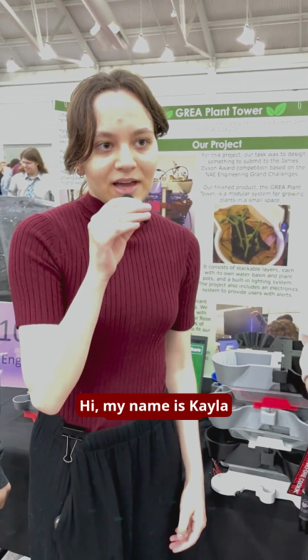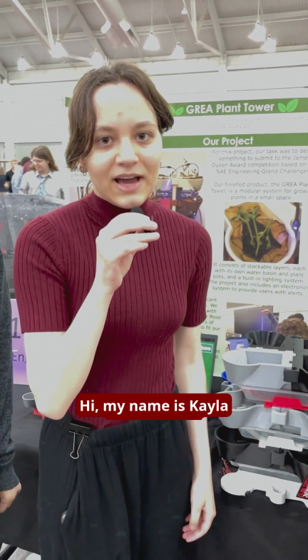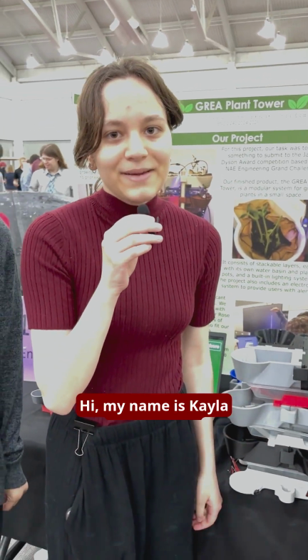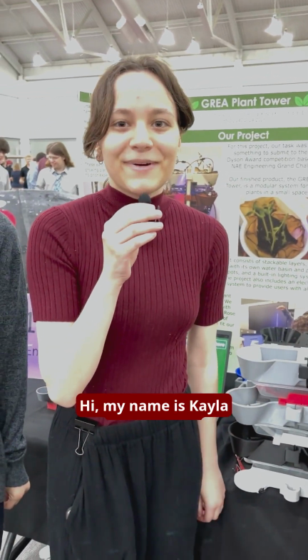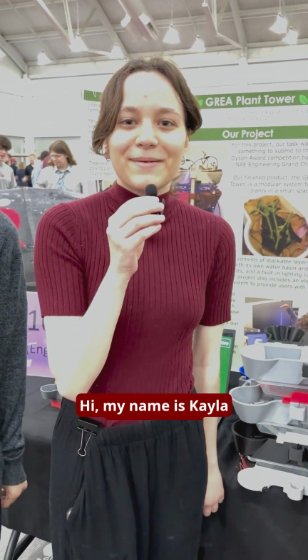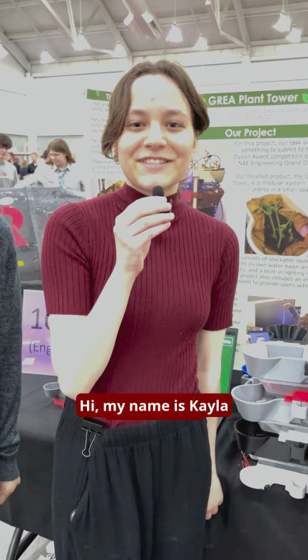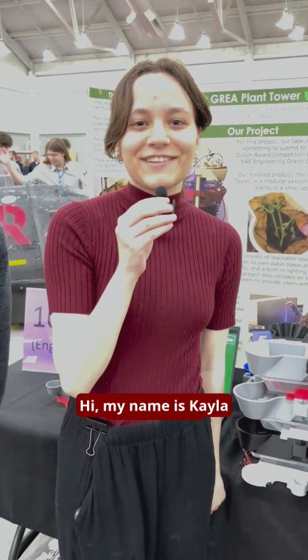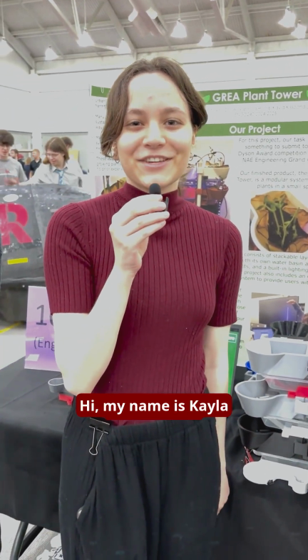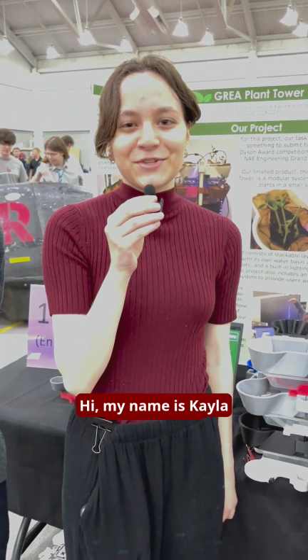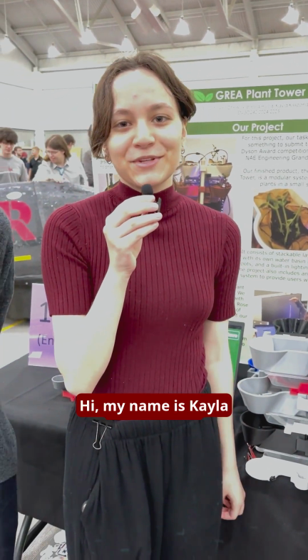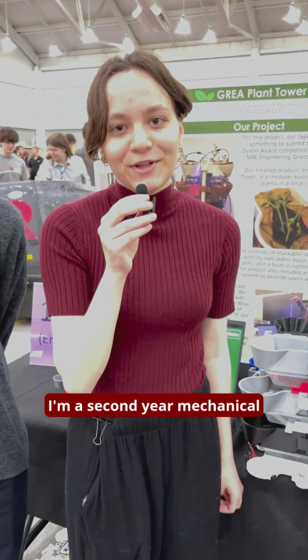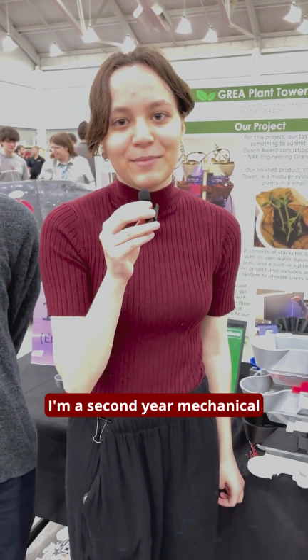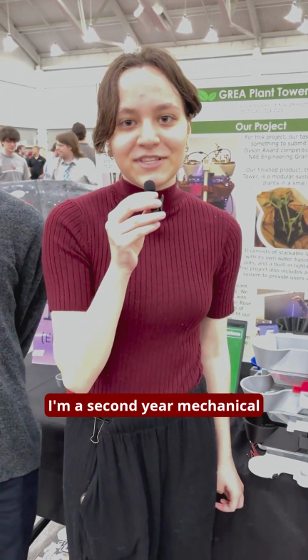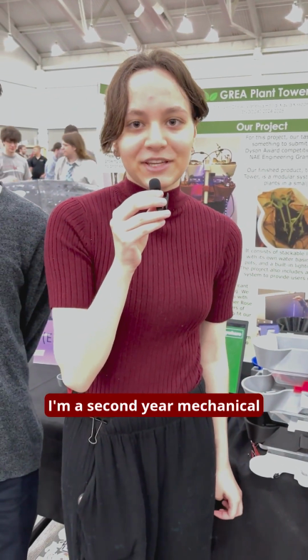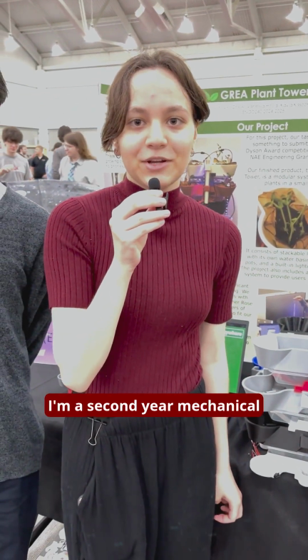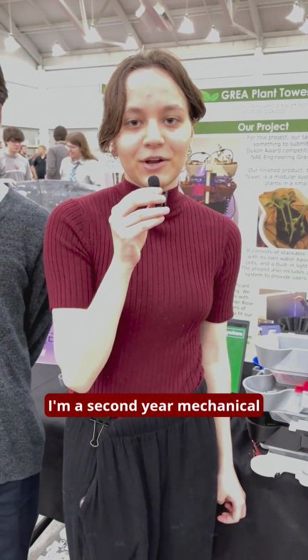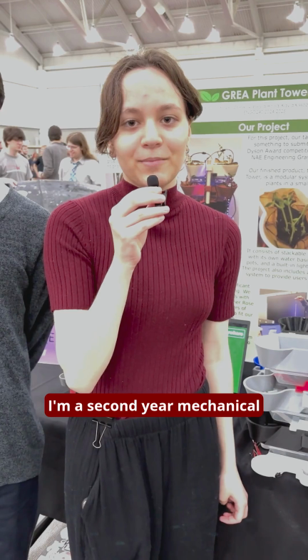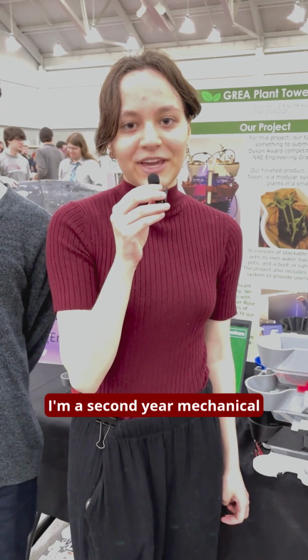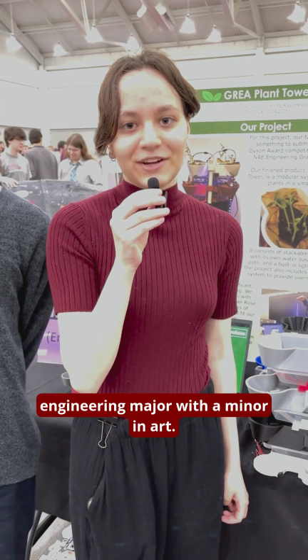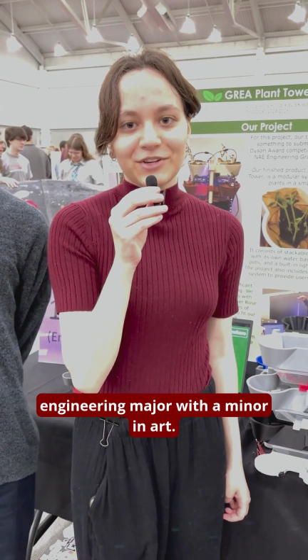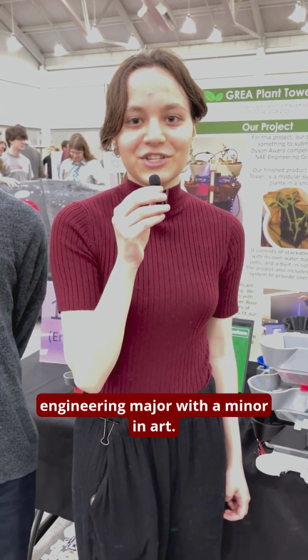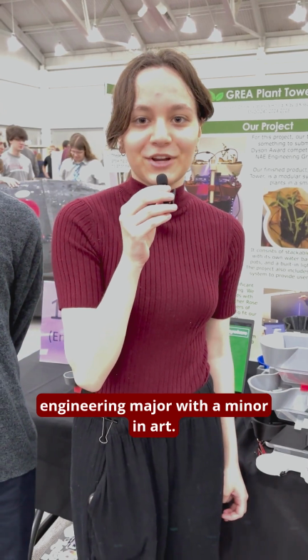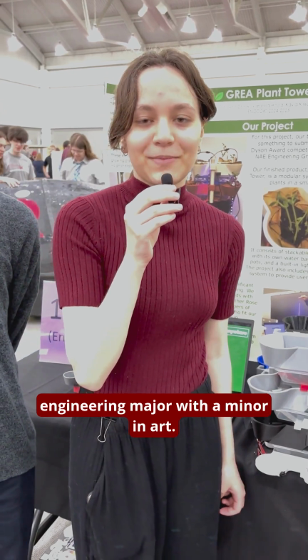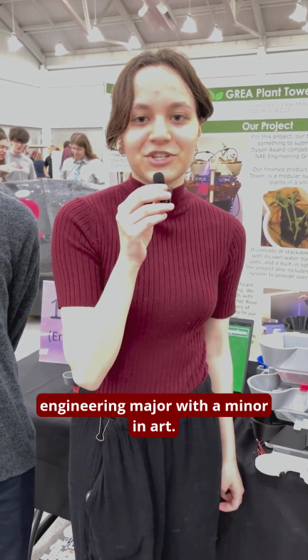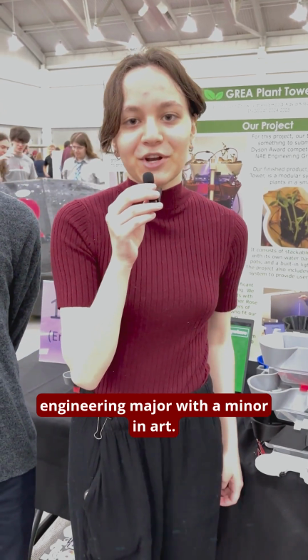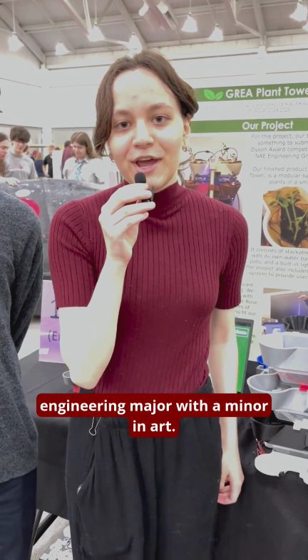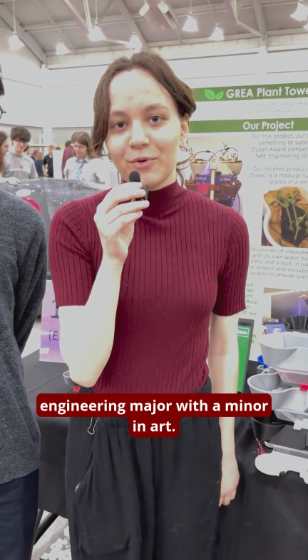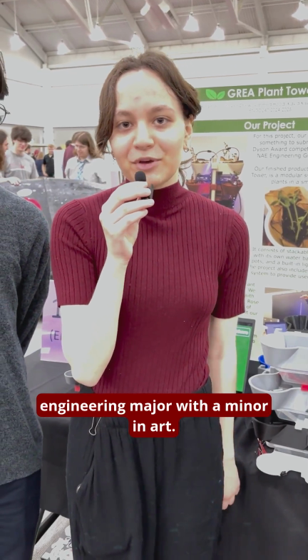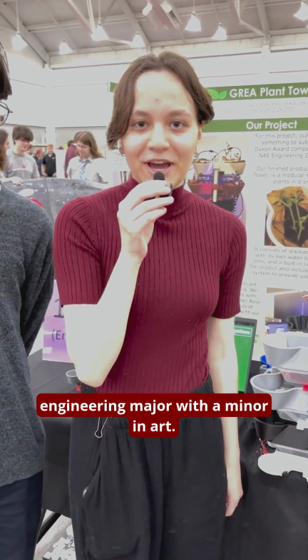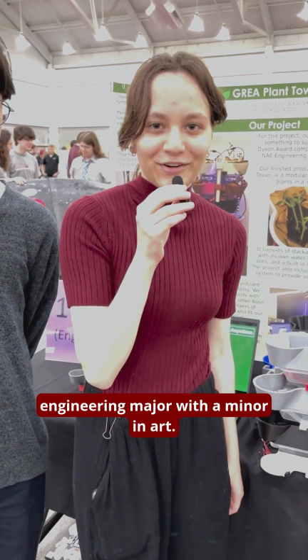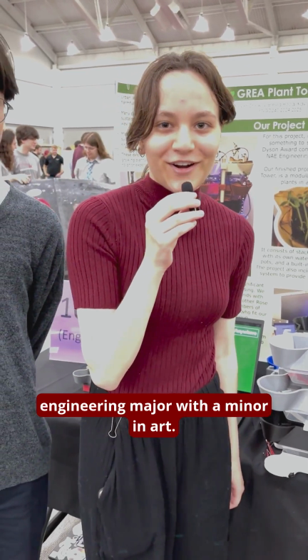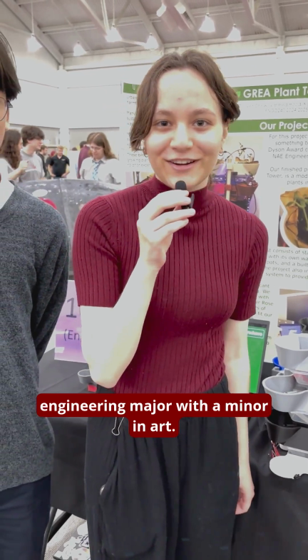Hi, my name is Kayla Kisundil. I'm a second year mechanical engineering major with a minor in art.